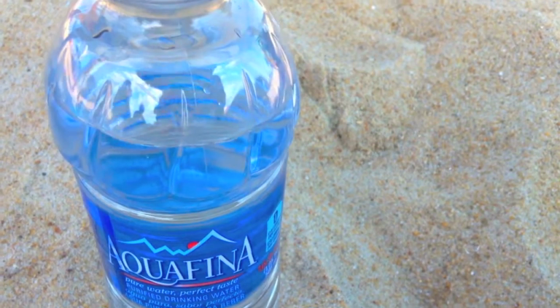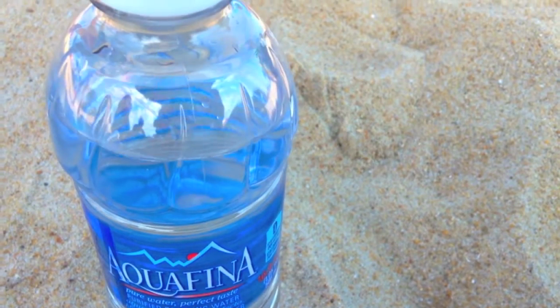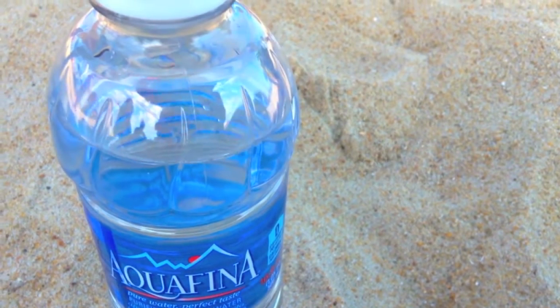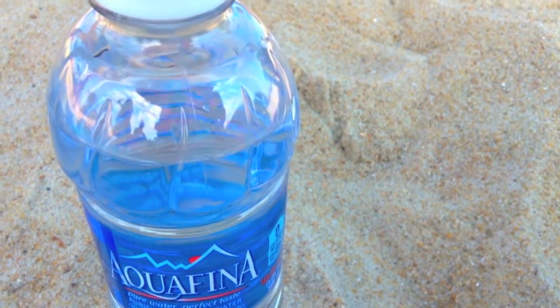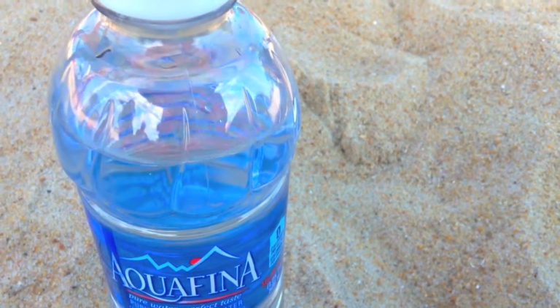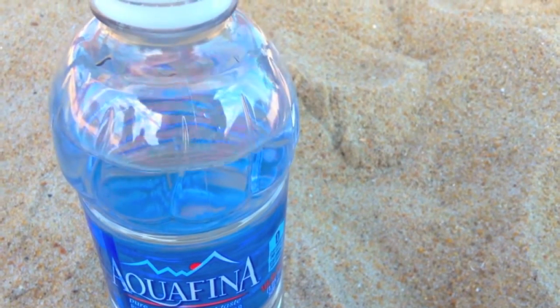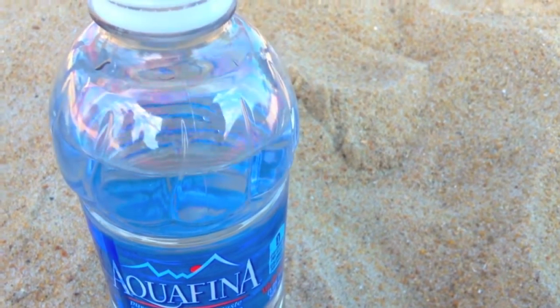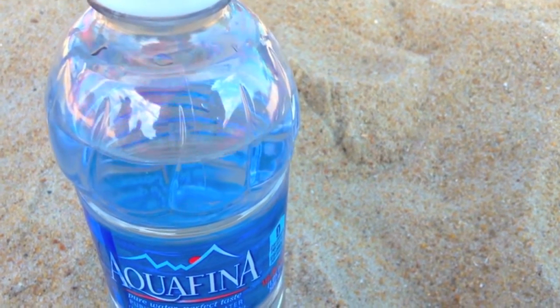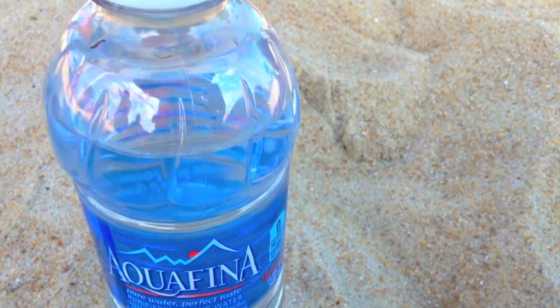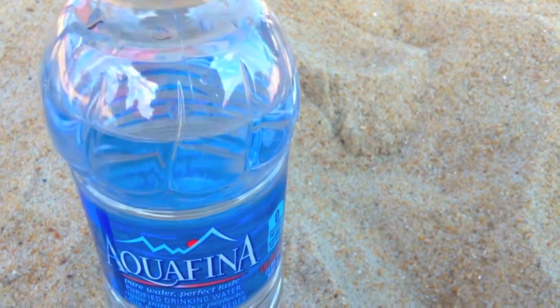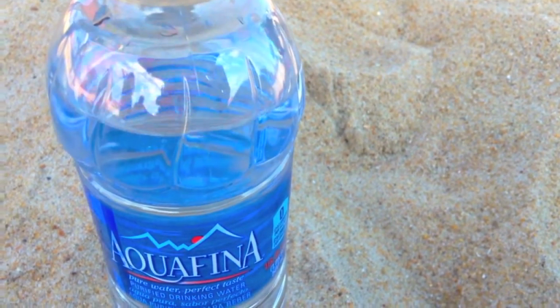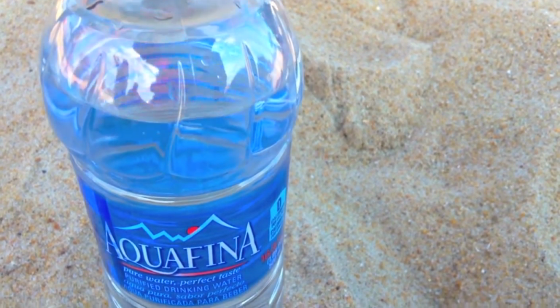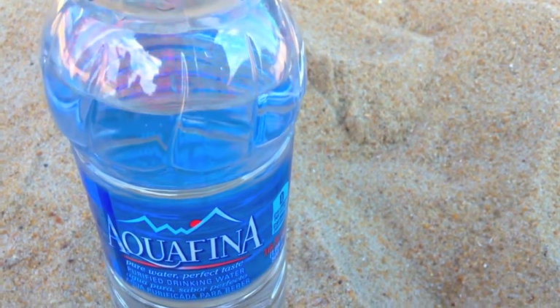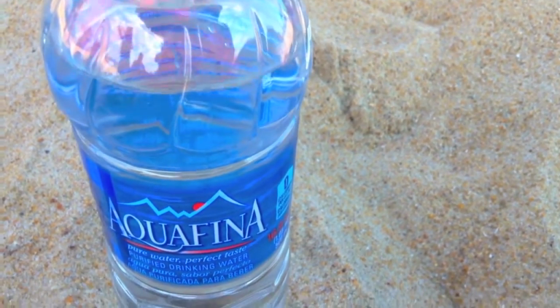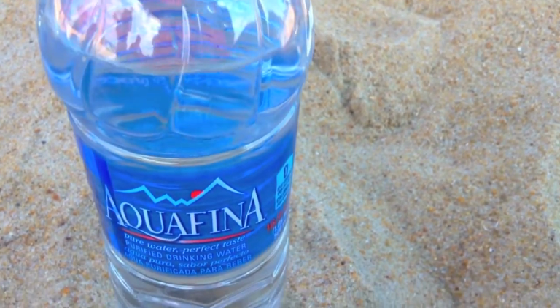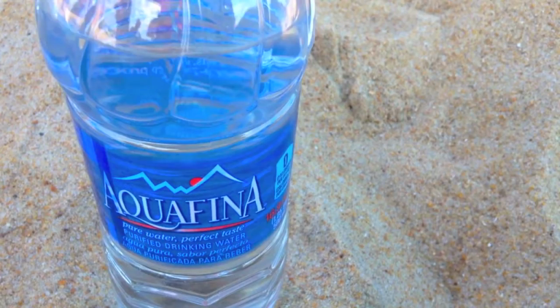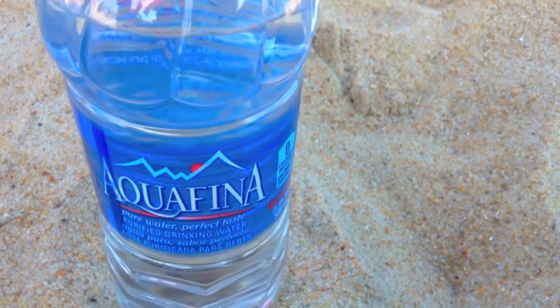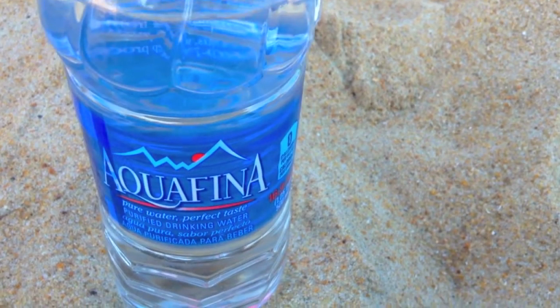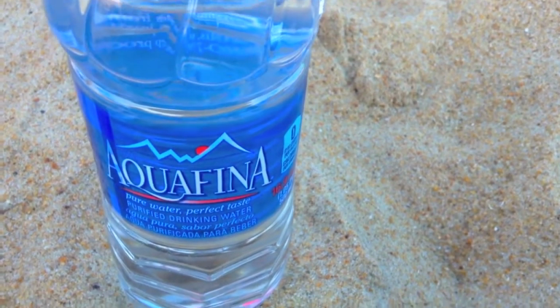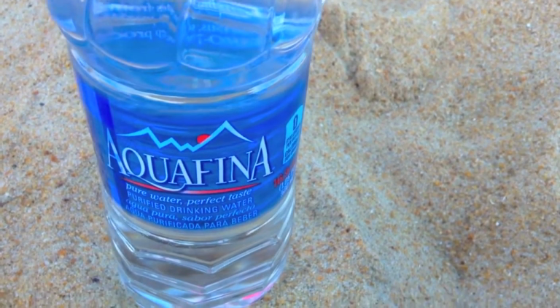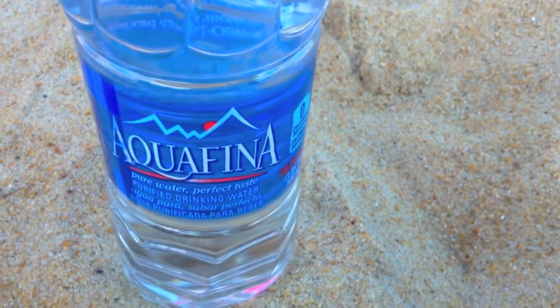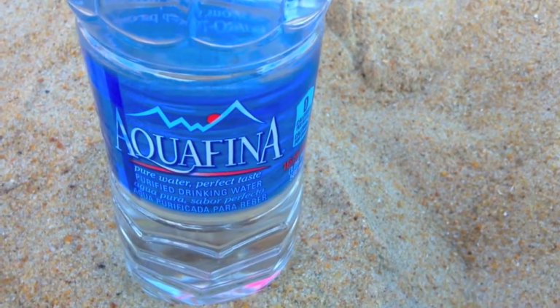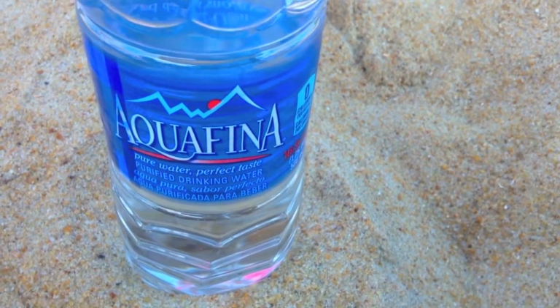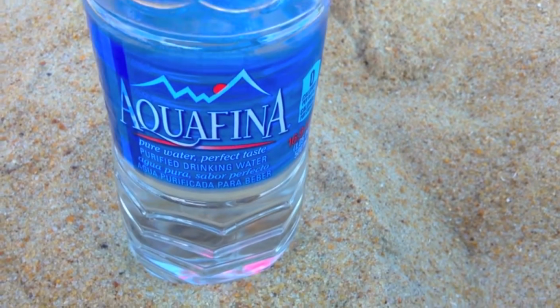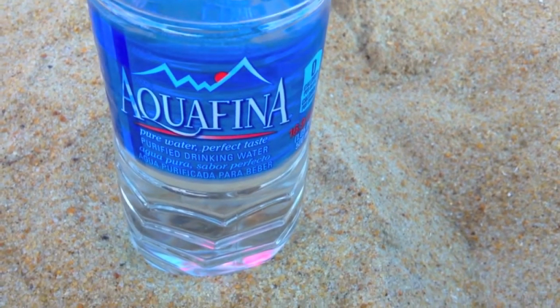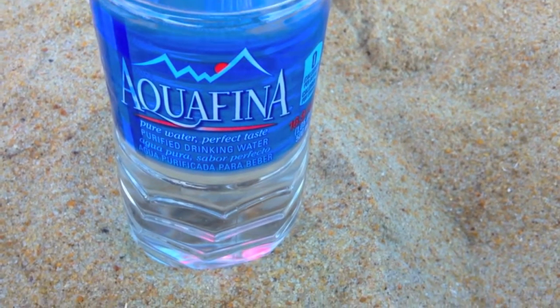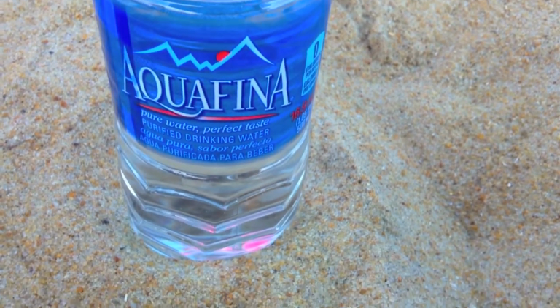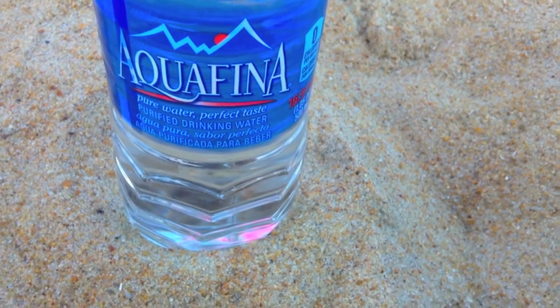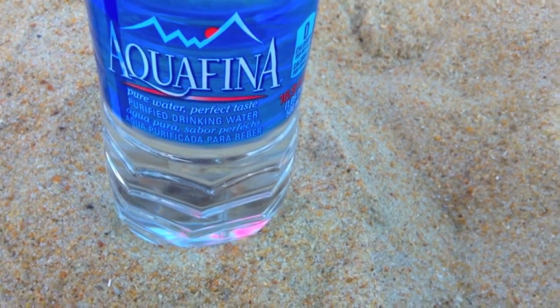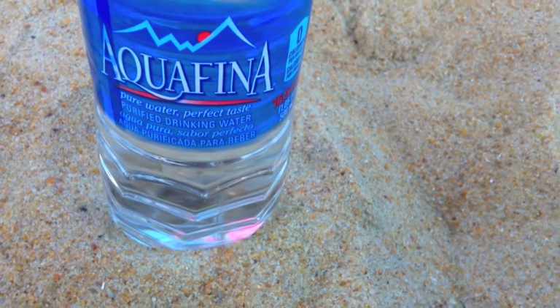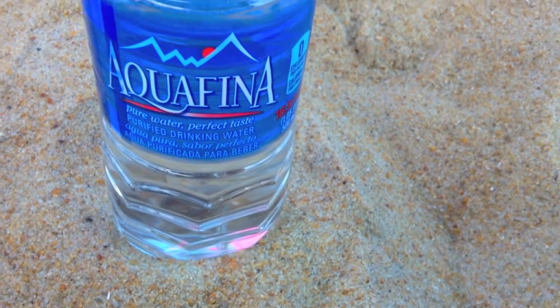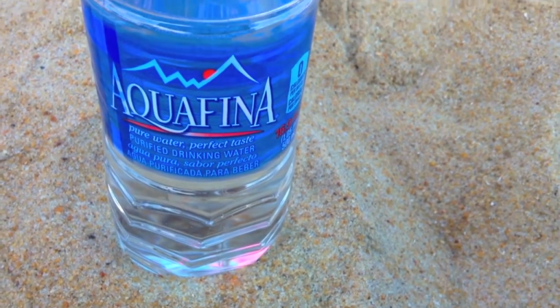And then I like to bring water just to keep myself hydrated throughout the day with the heat of the sun and everything. It's just really good to stay nice and hydrated.